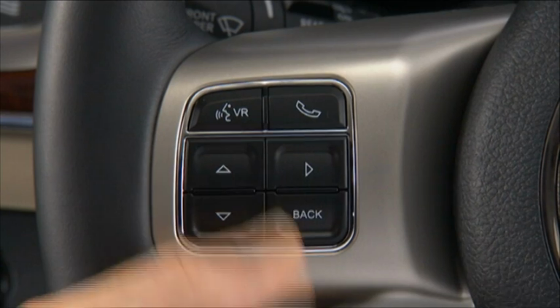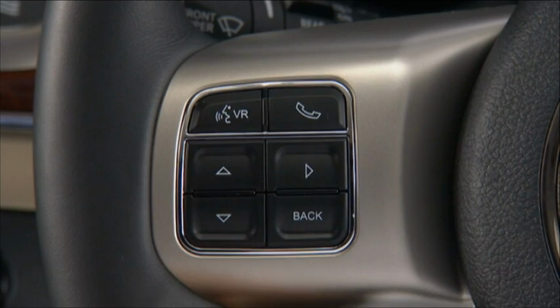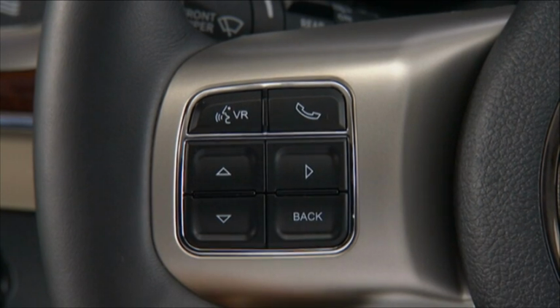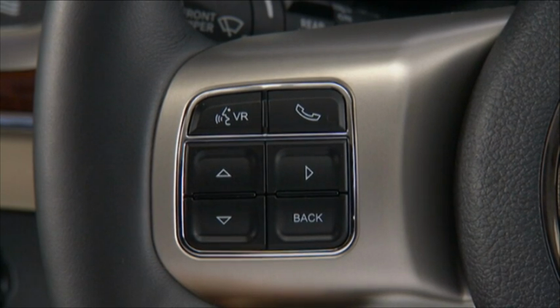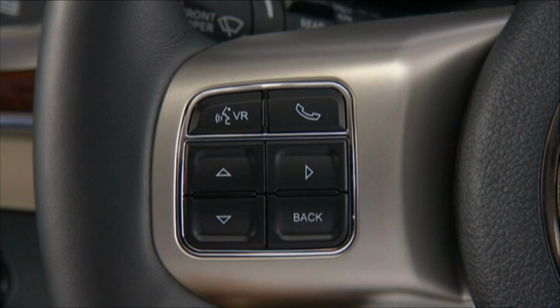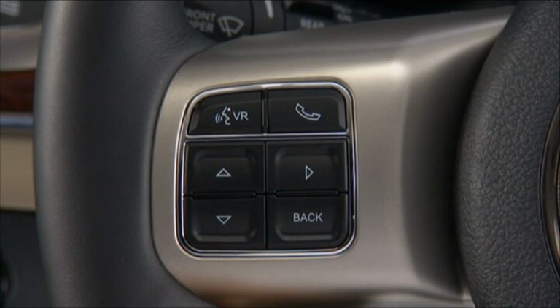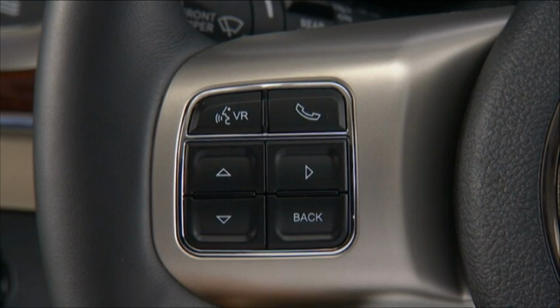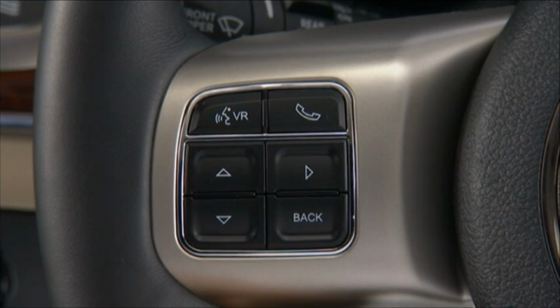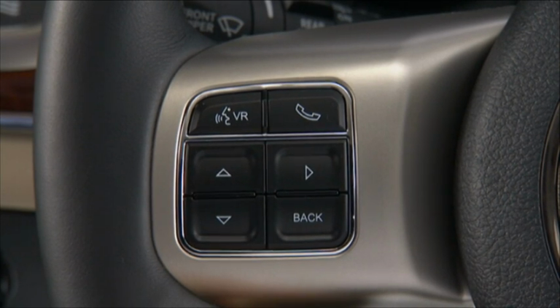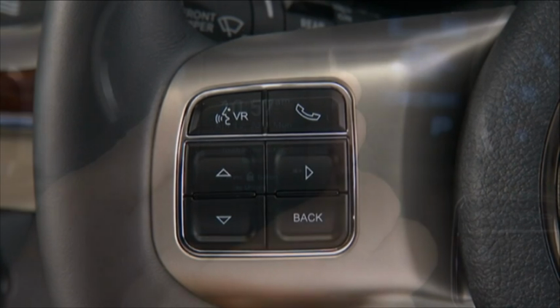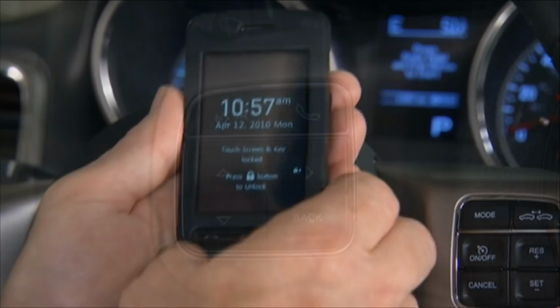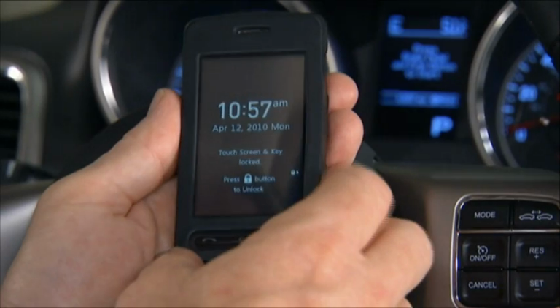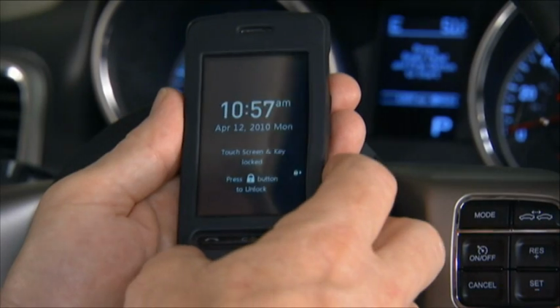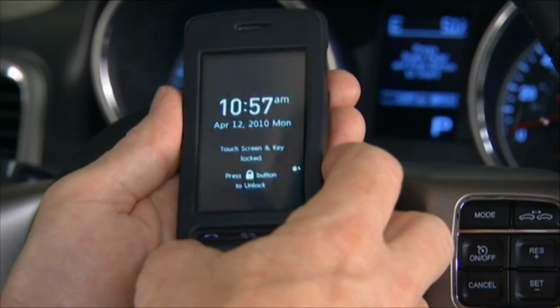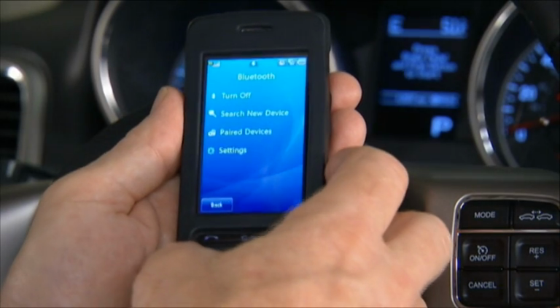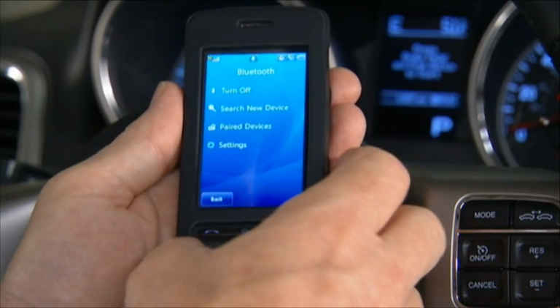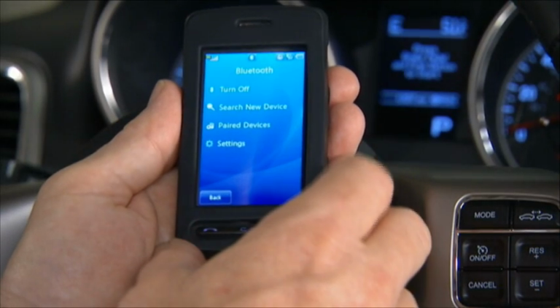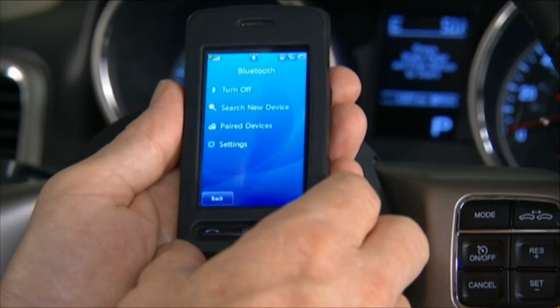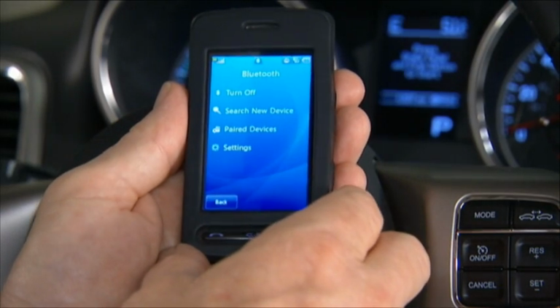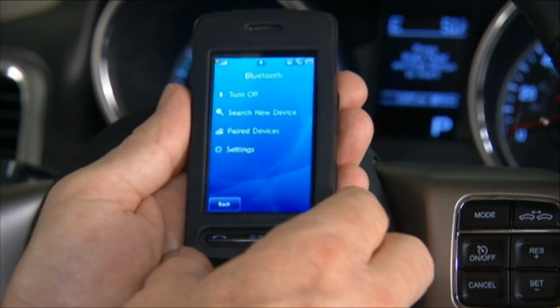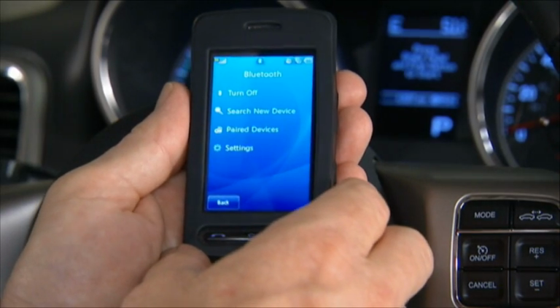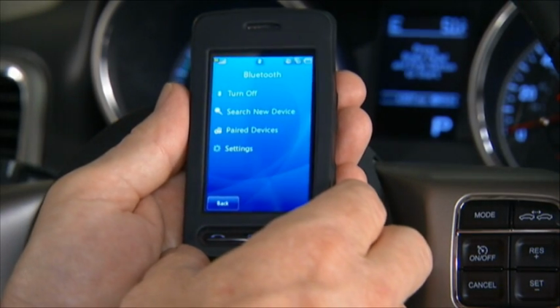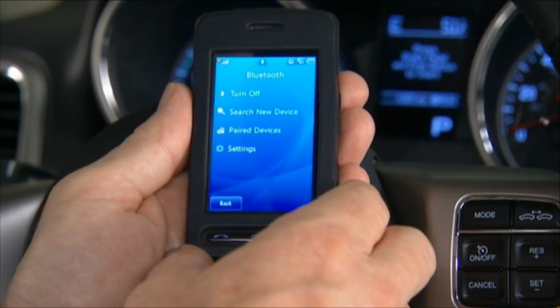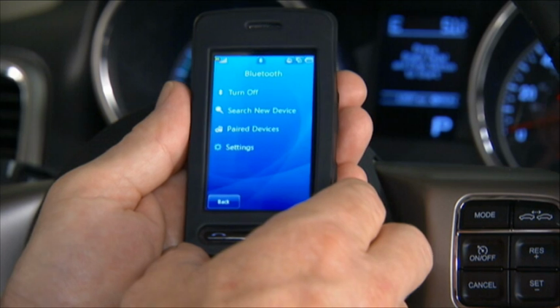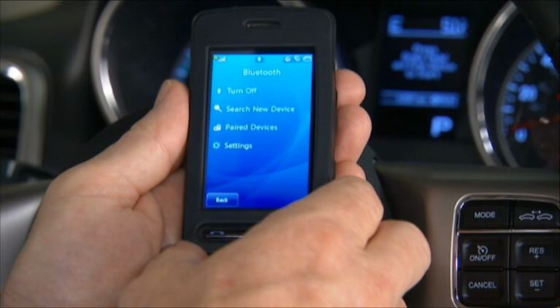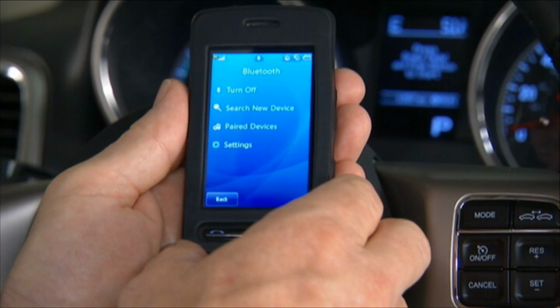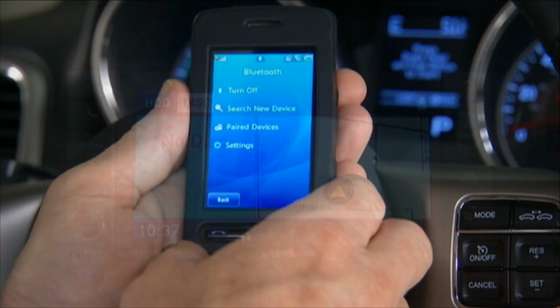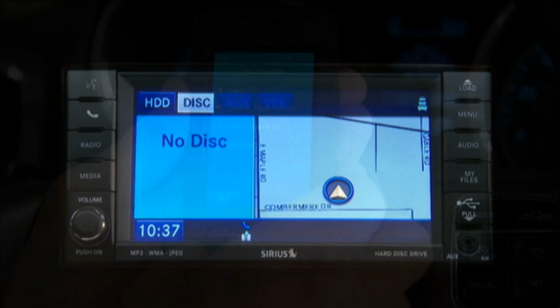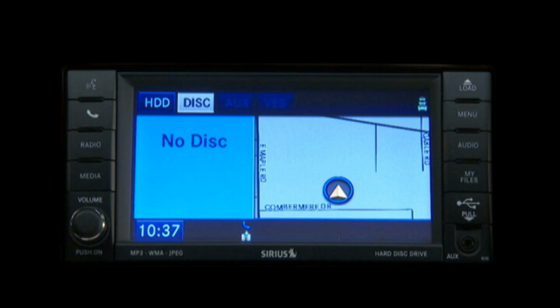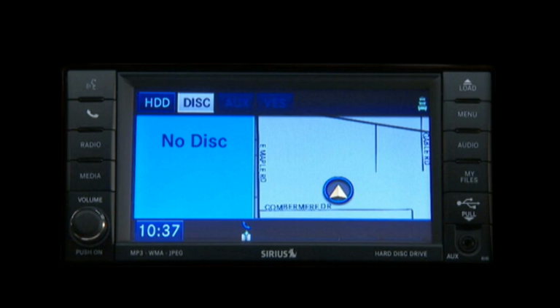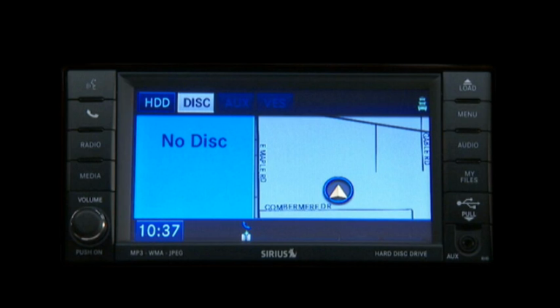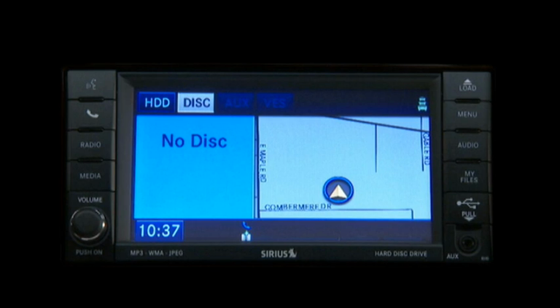To begin using Uconnect, you'll first have to connect or pair your Bluetooth phone. Let's get started.